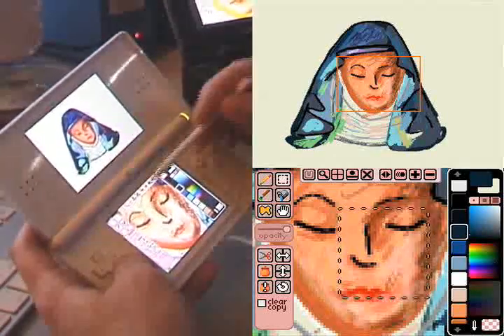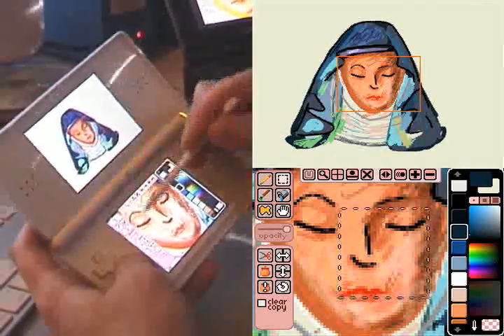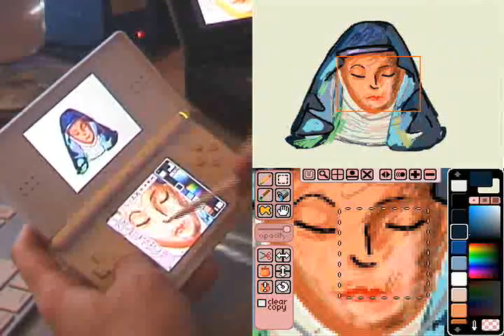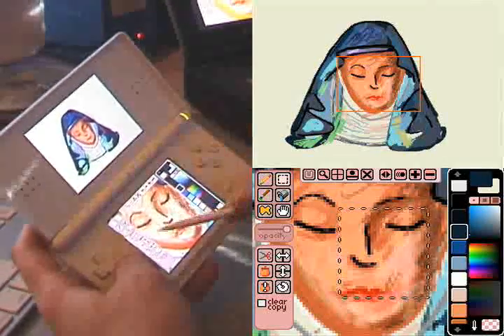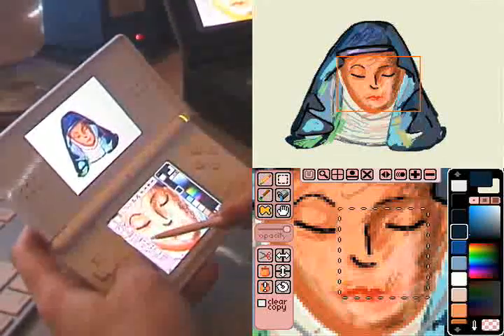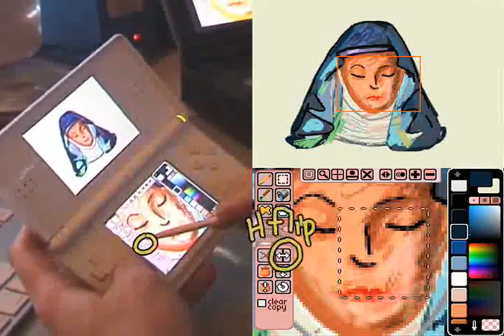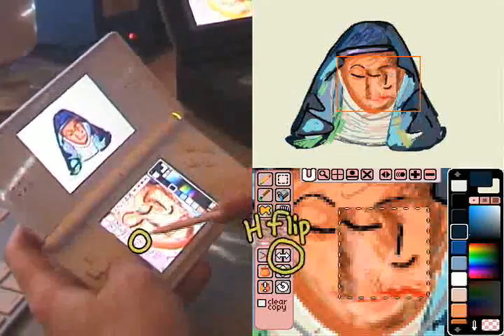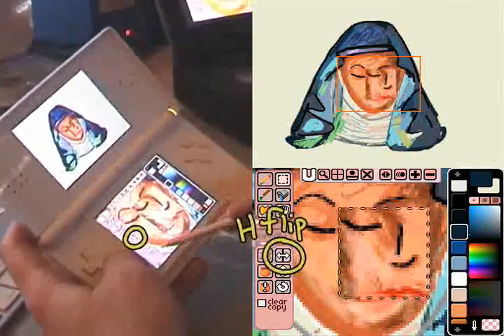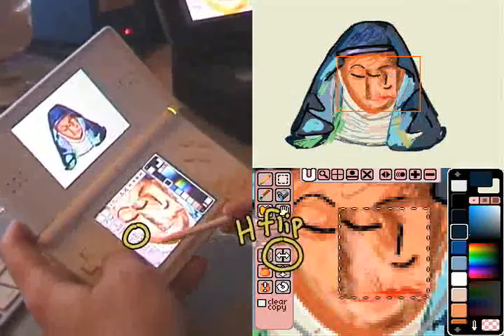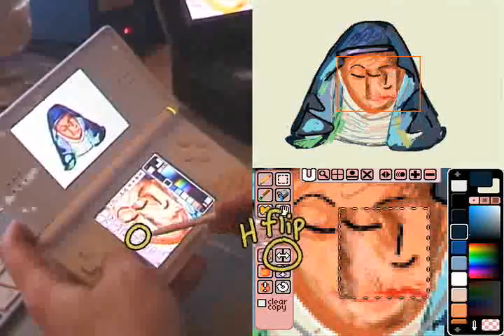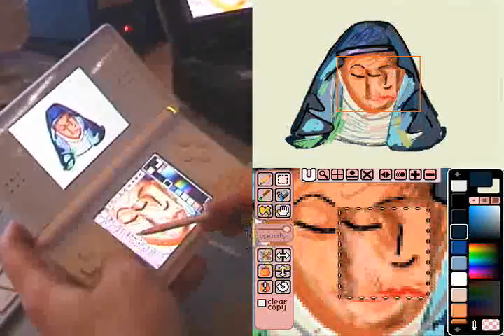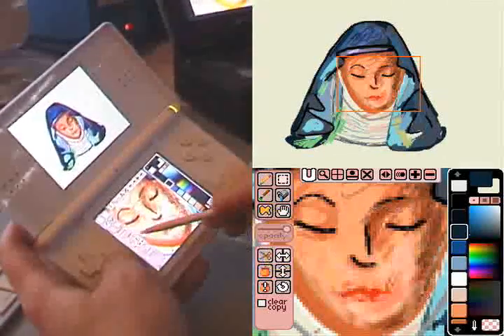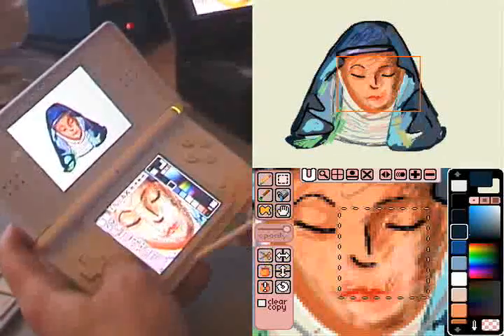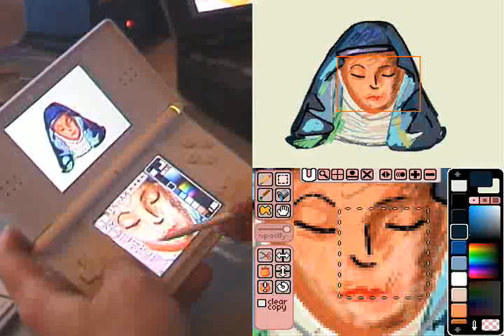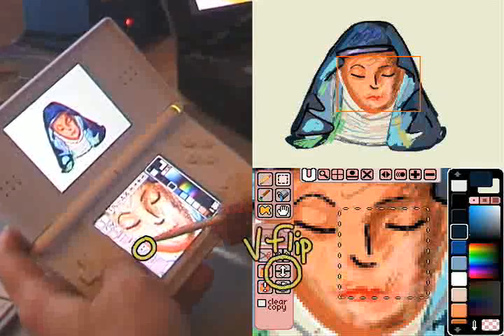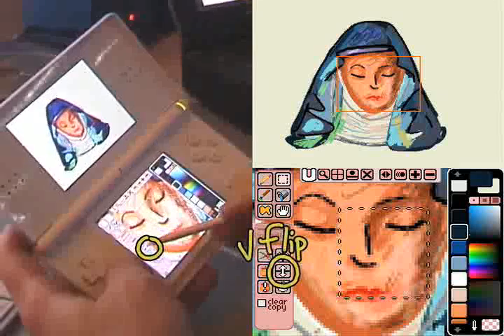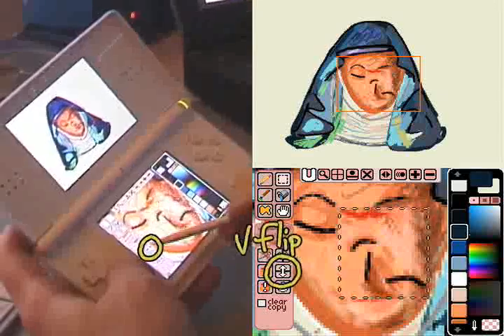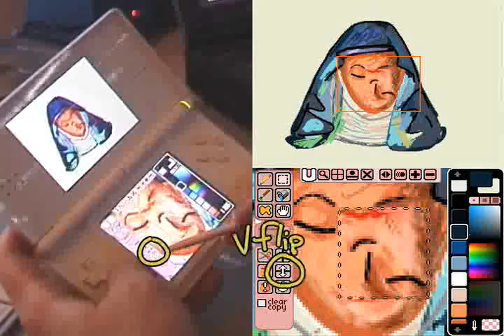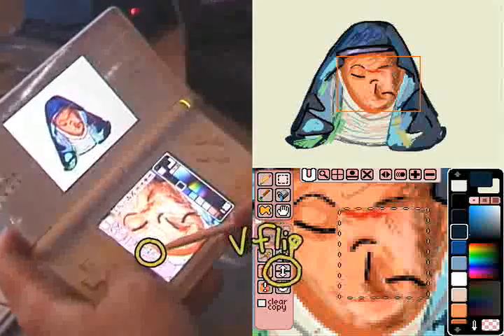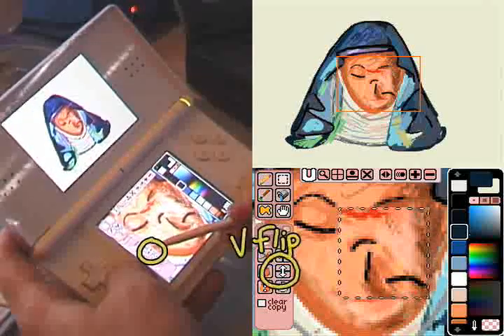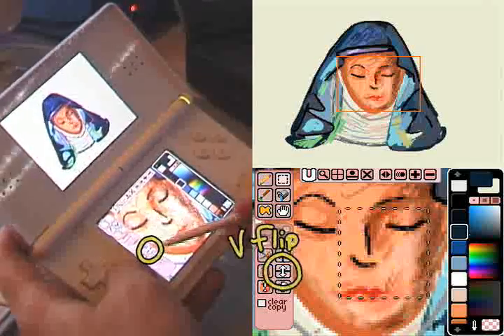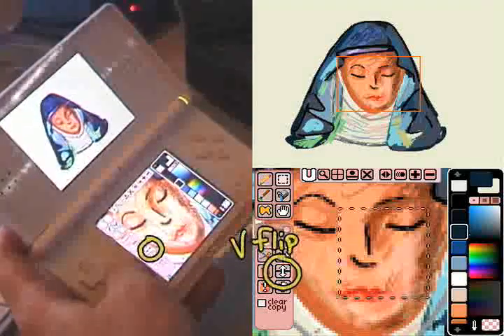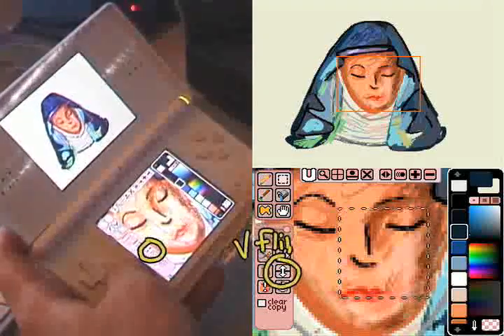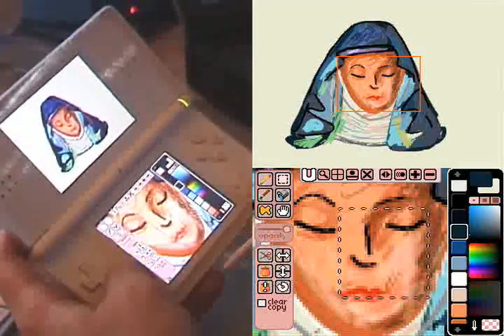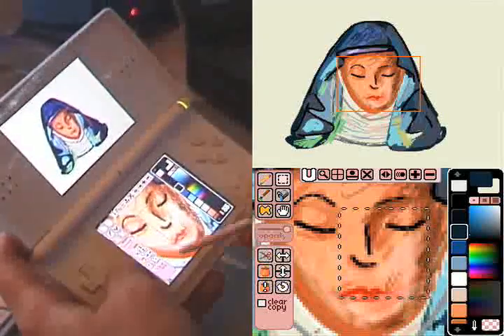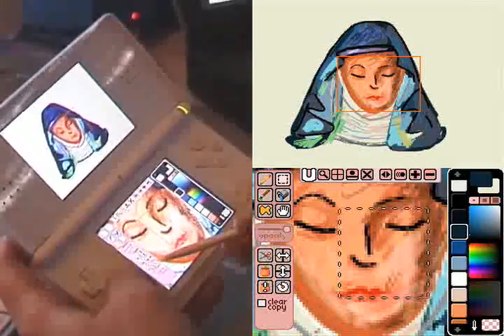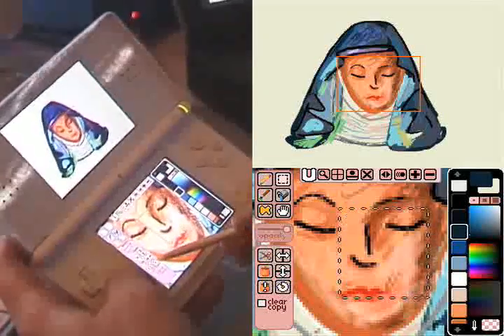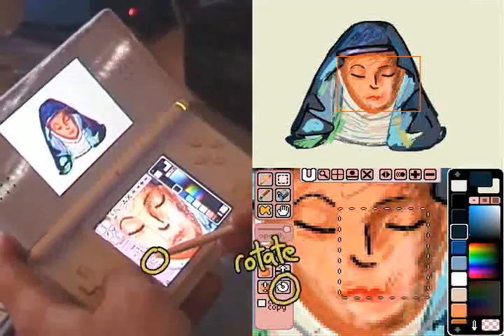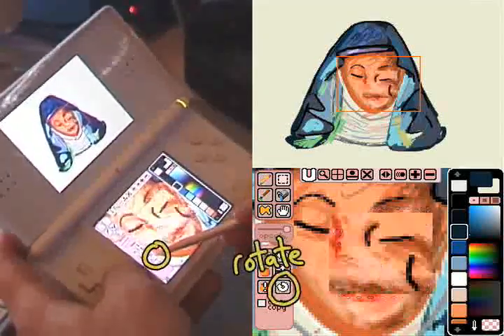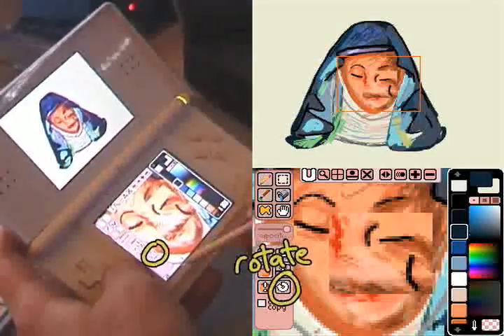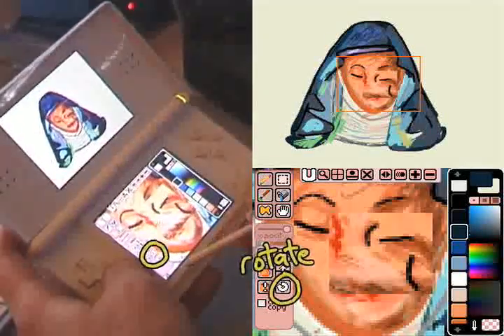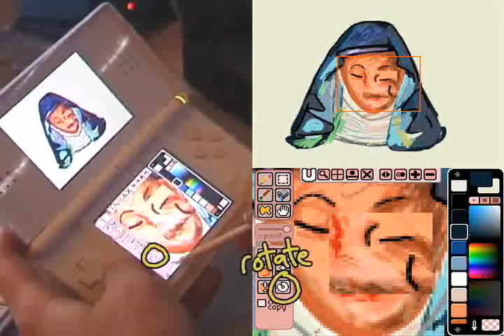You can do things like horizontal flip, or vertical flip, or a 90 degree rotate.